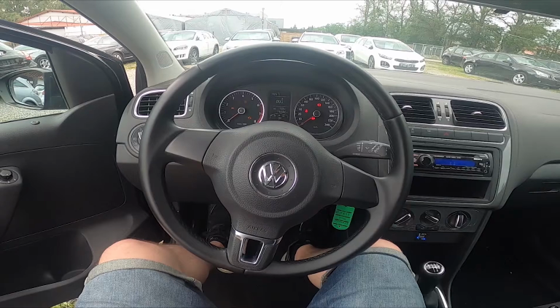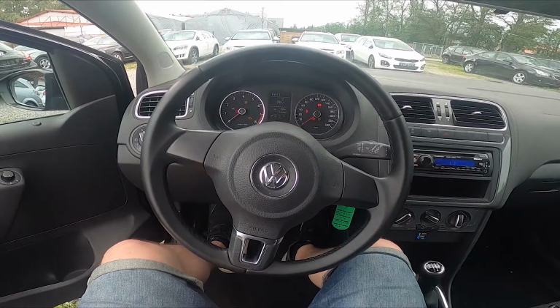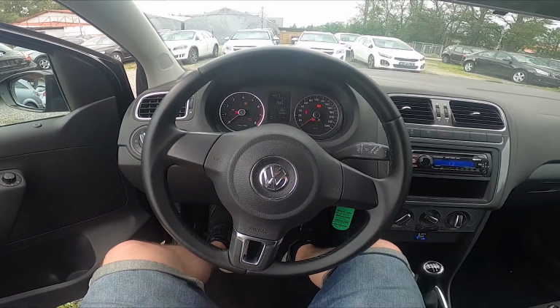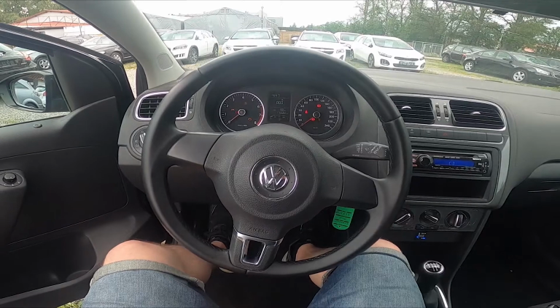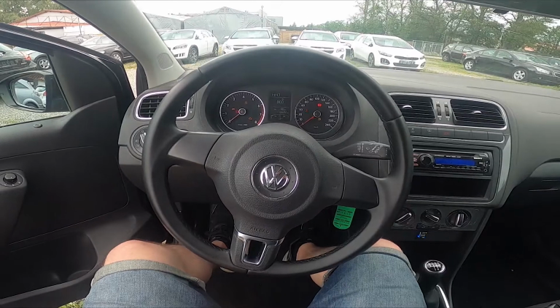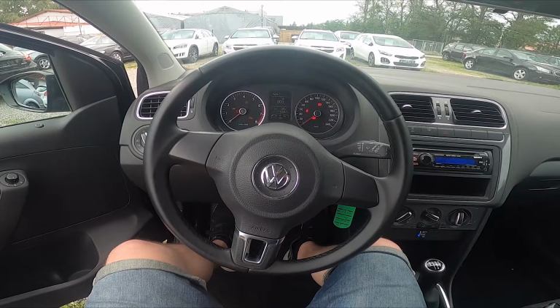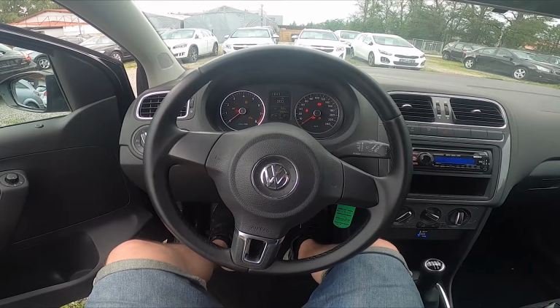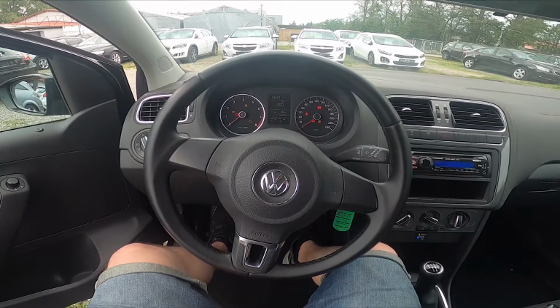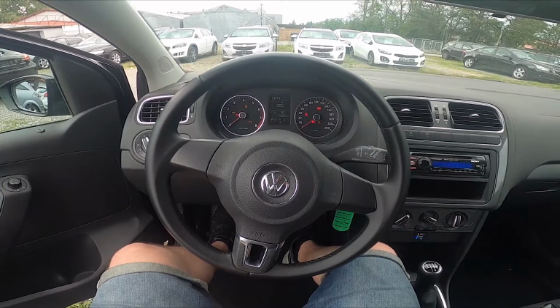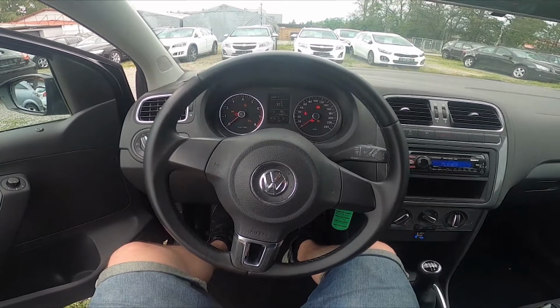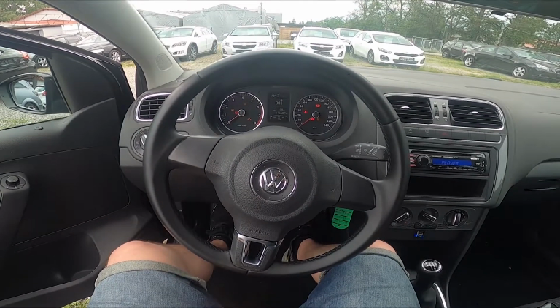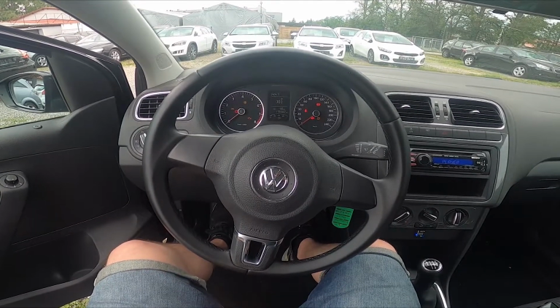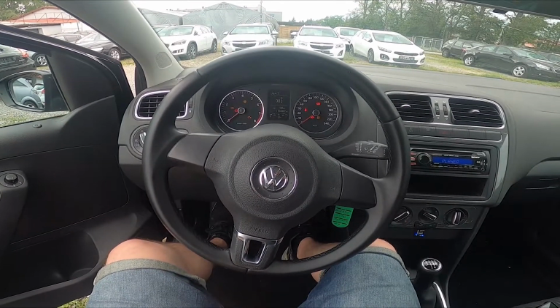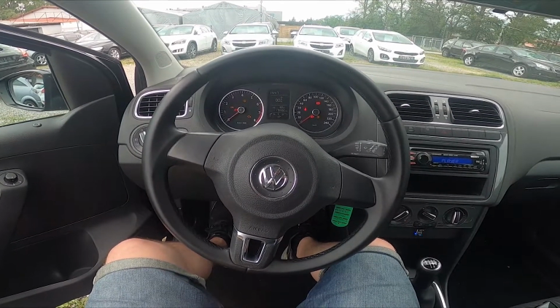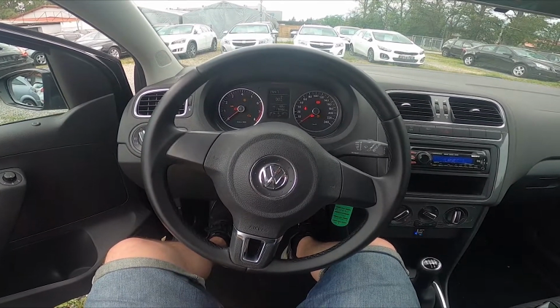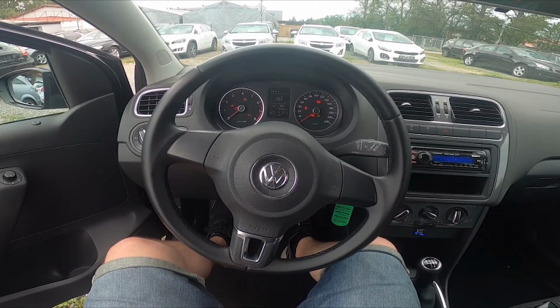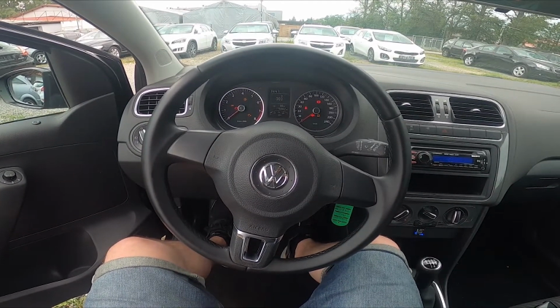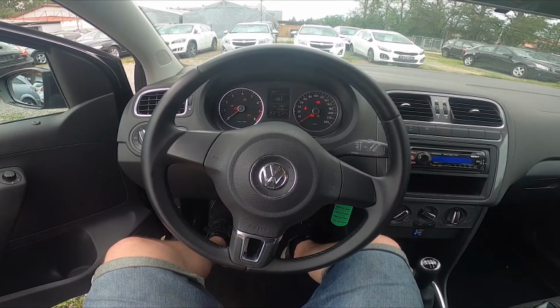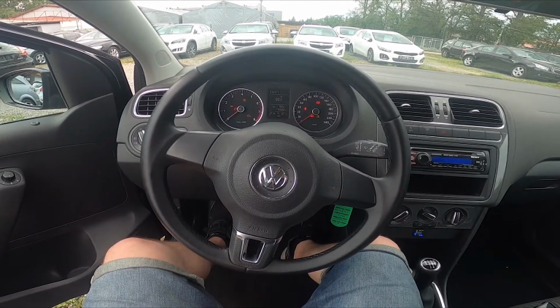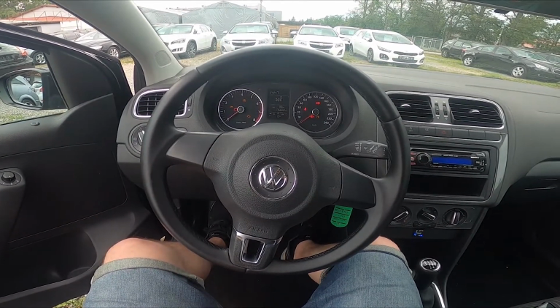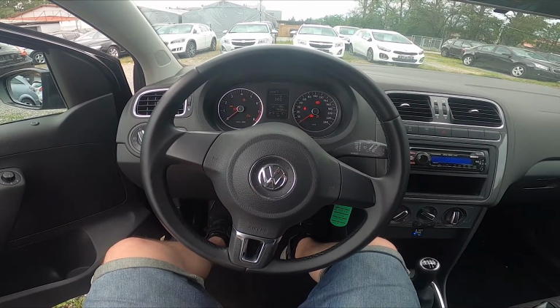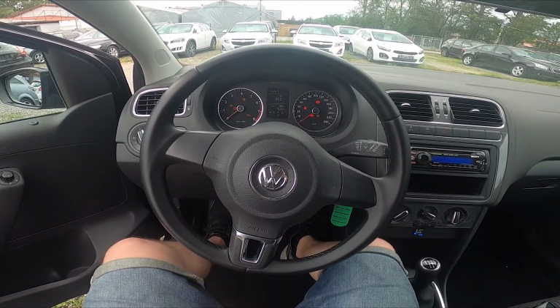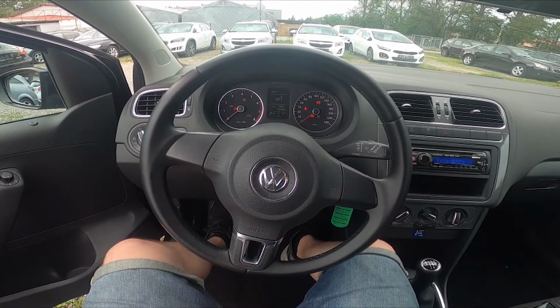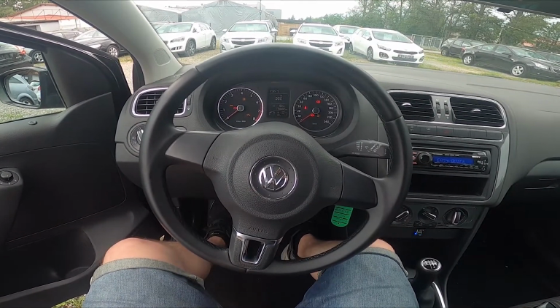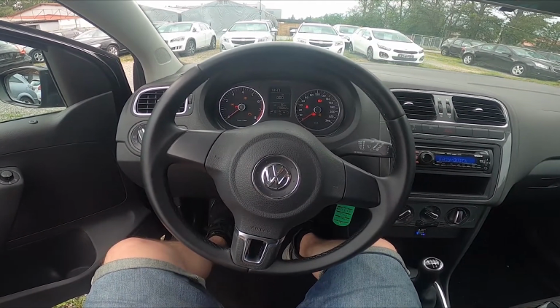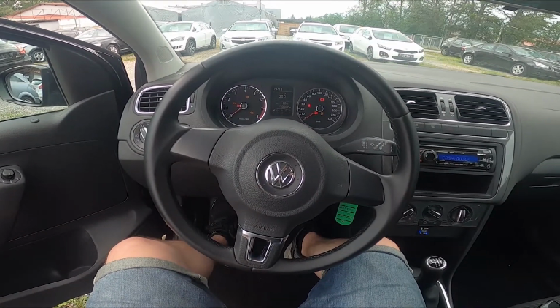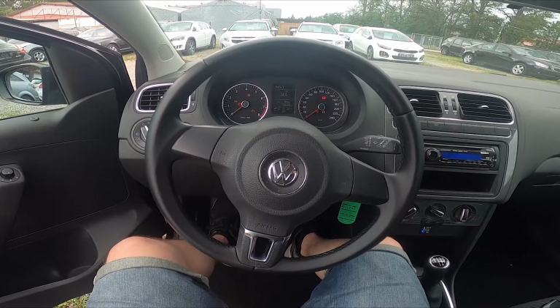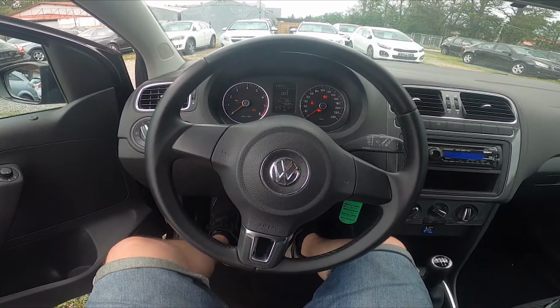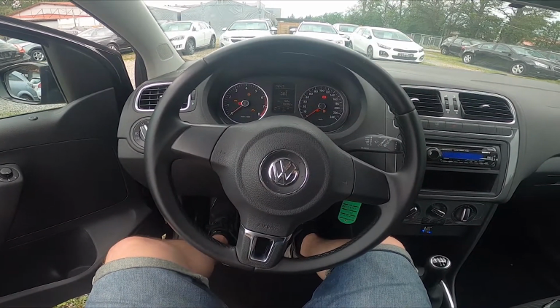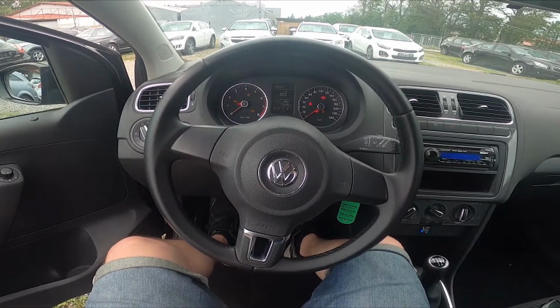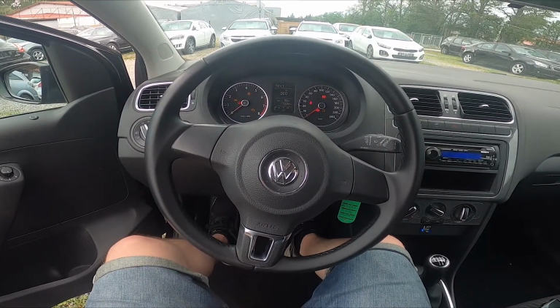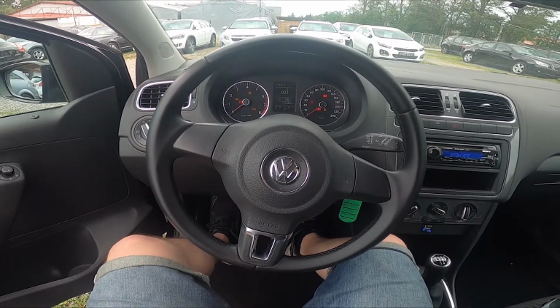Hello, today I'm in a Volkswagen Polo. In this video I'll show you how to unlock the hood.